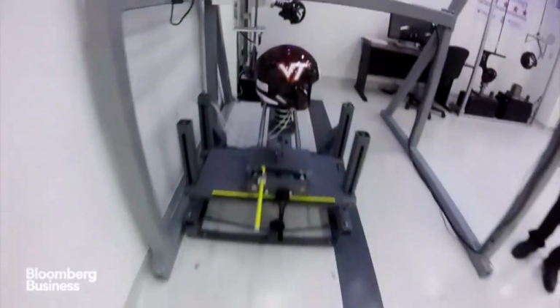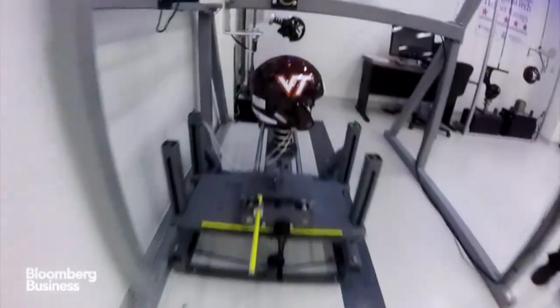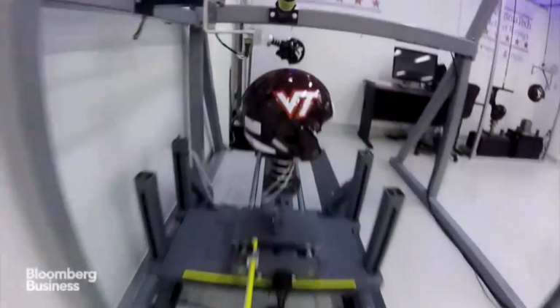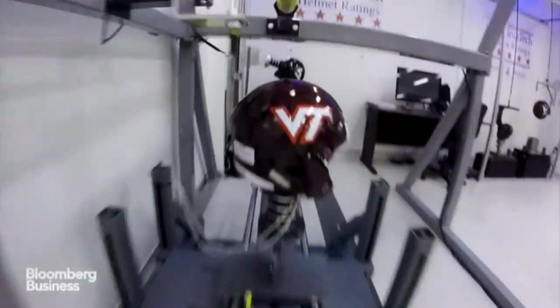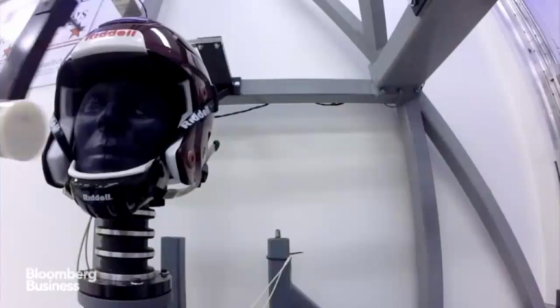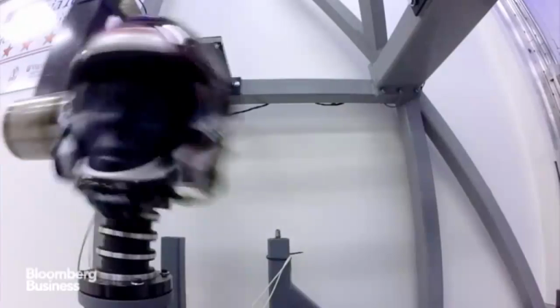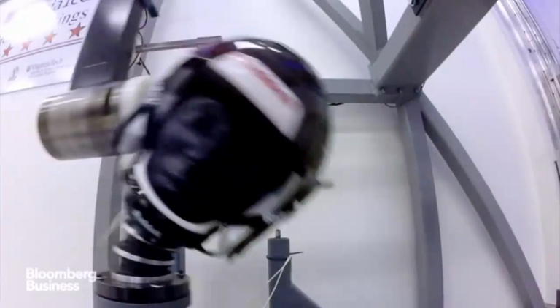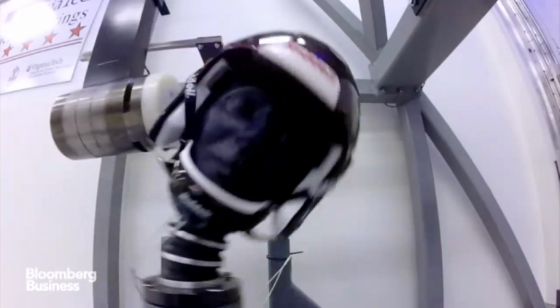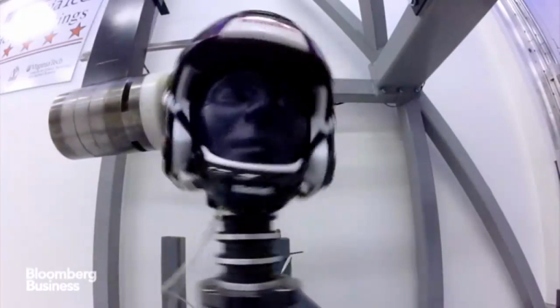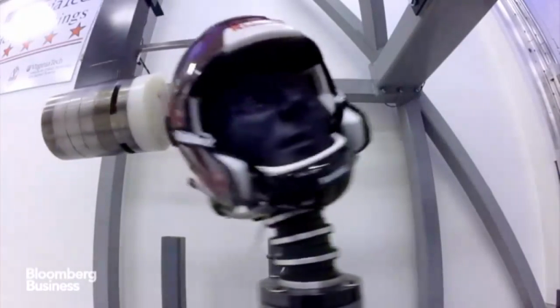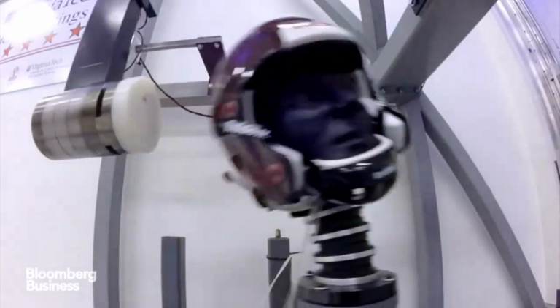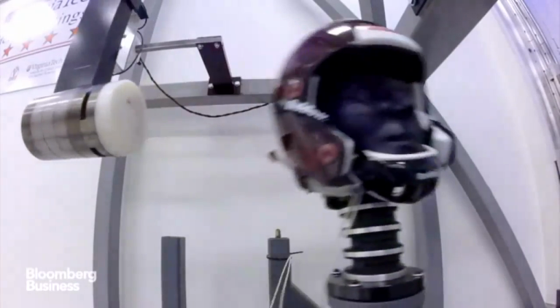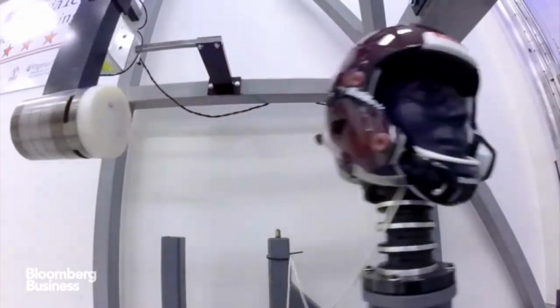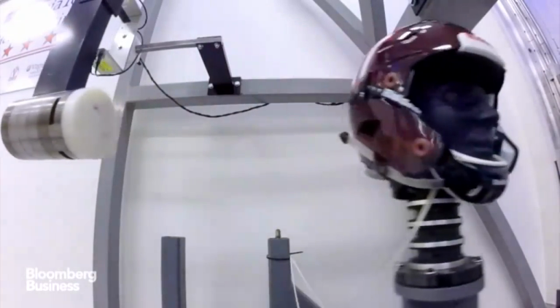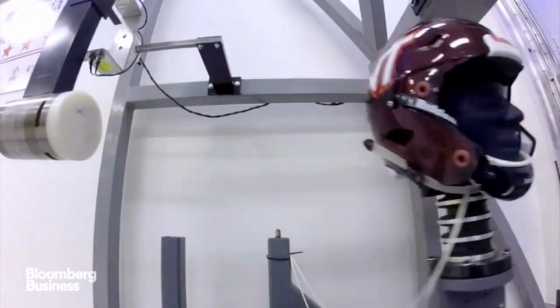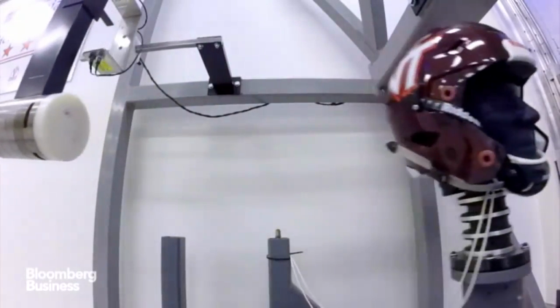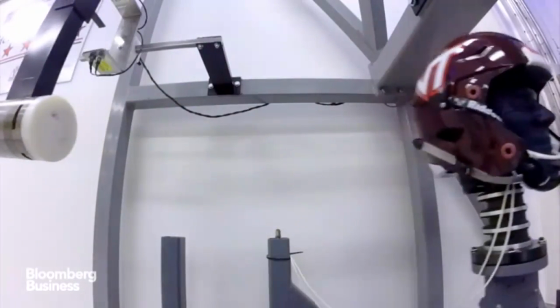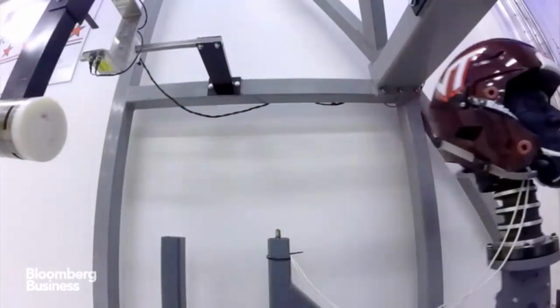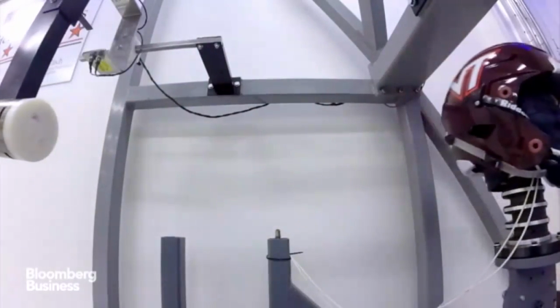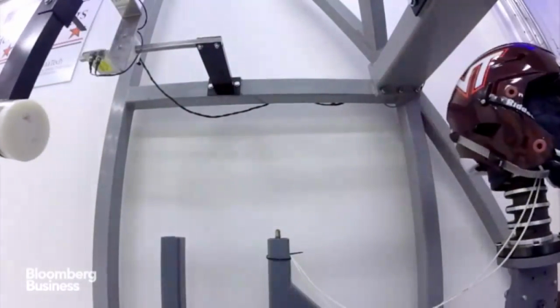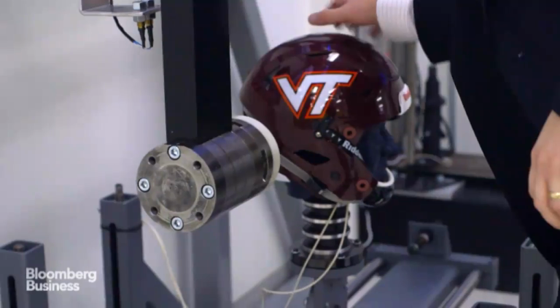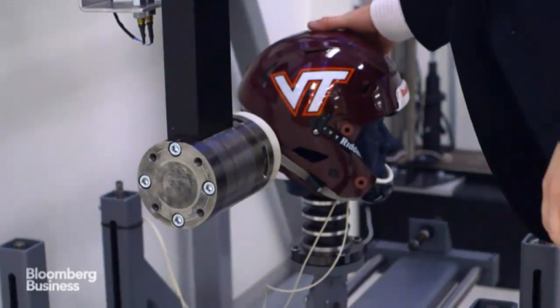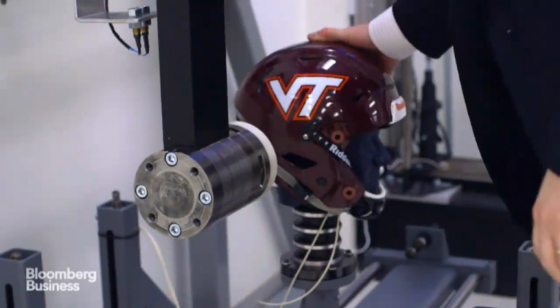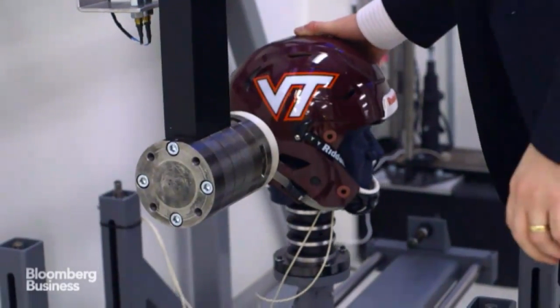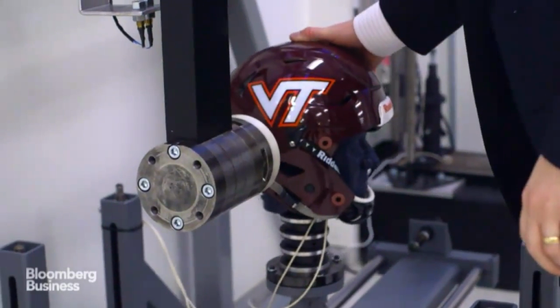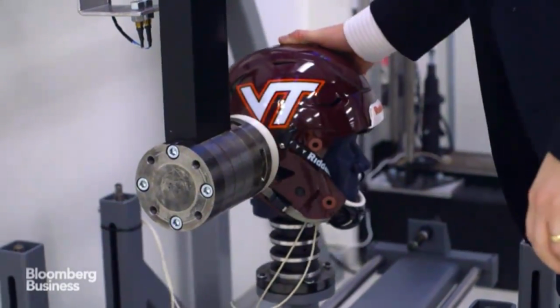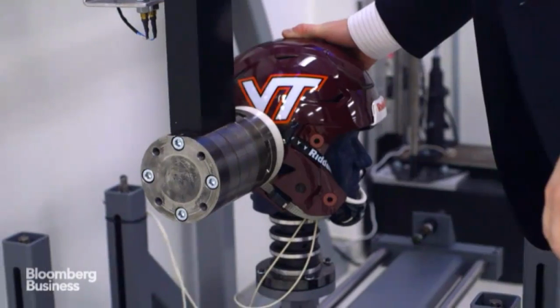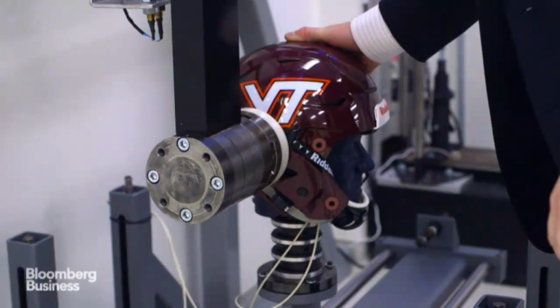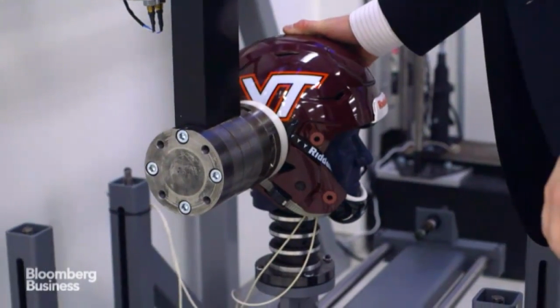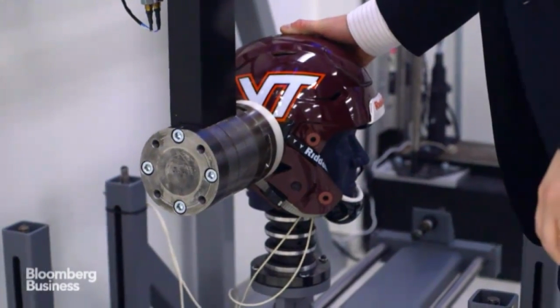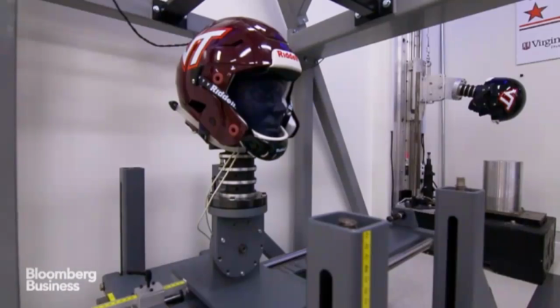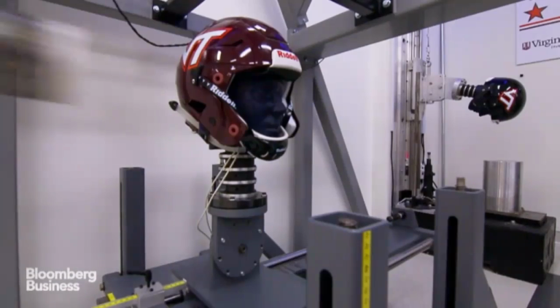What we found in our testing is that the difference in these helmets is dramatic. Some helmets do a much better job at reducing head acceleration than others.